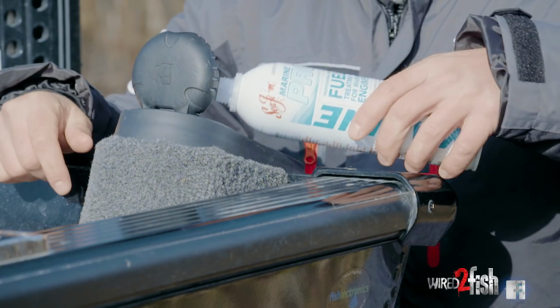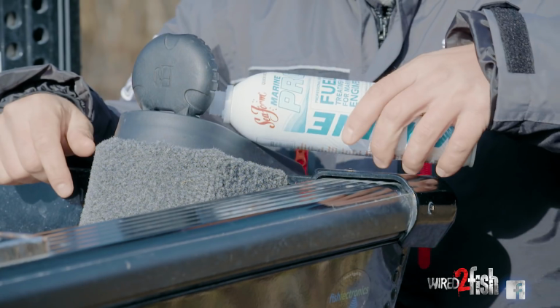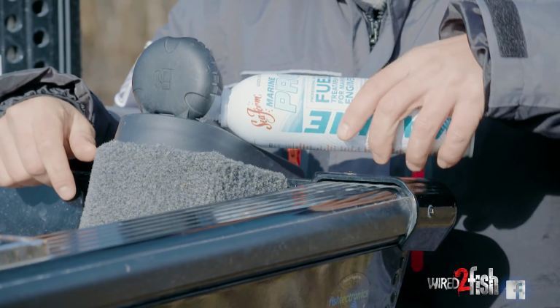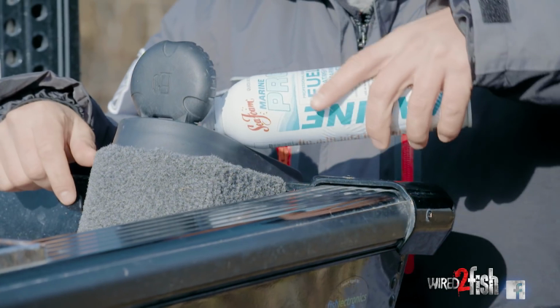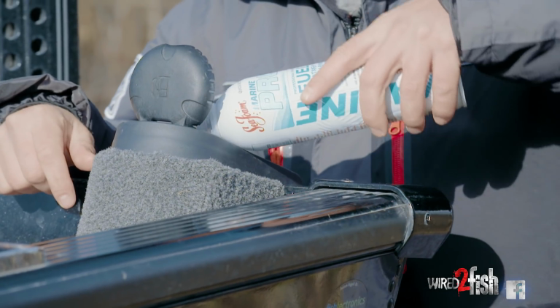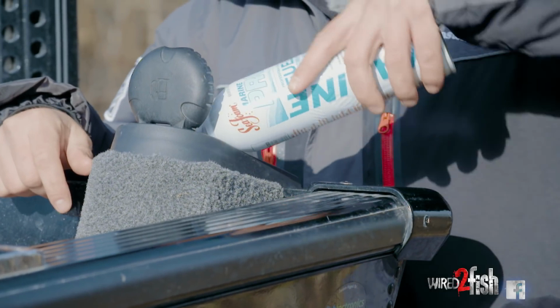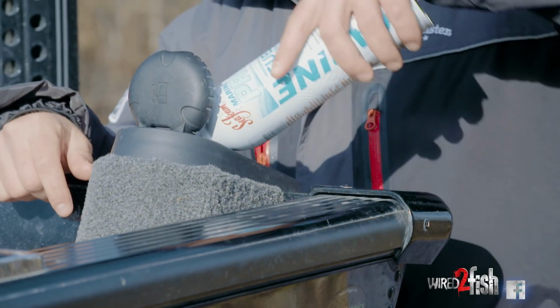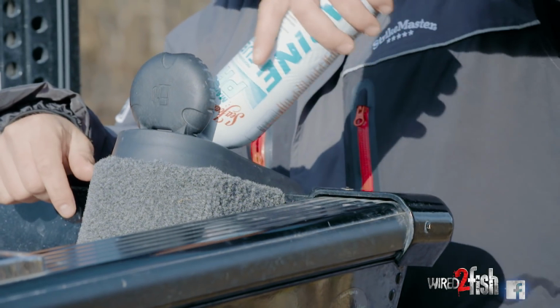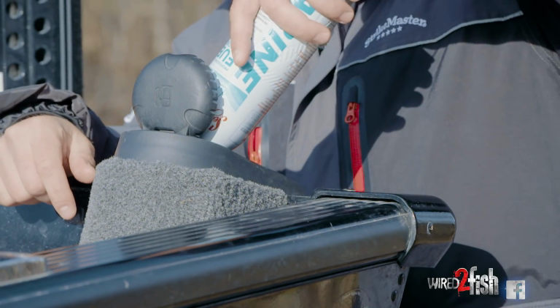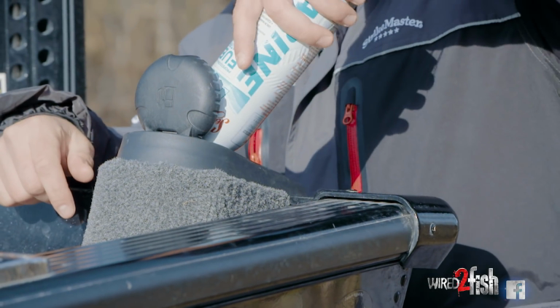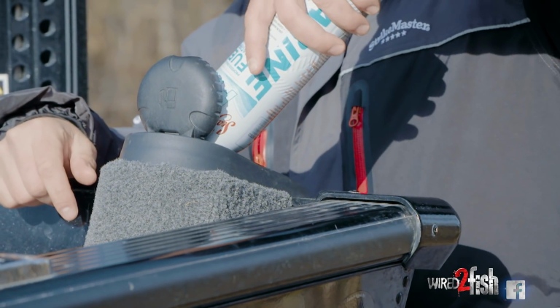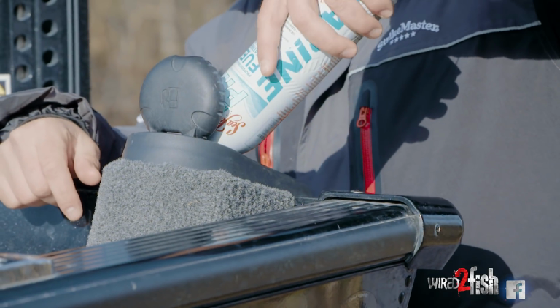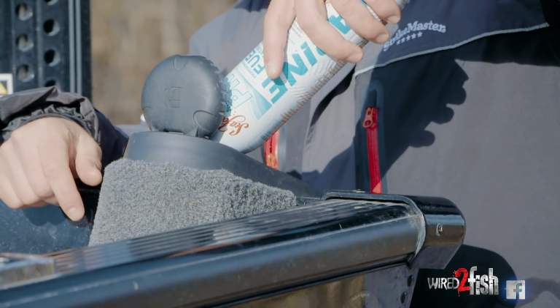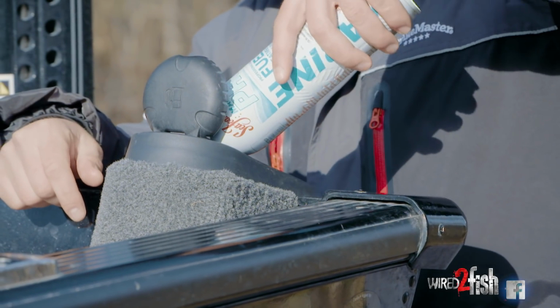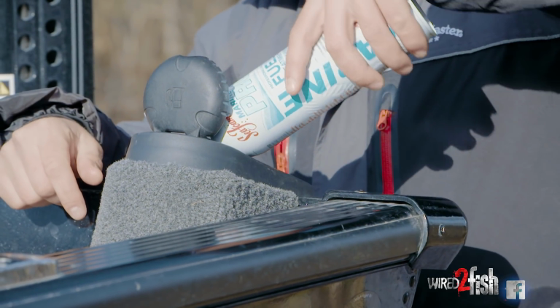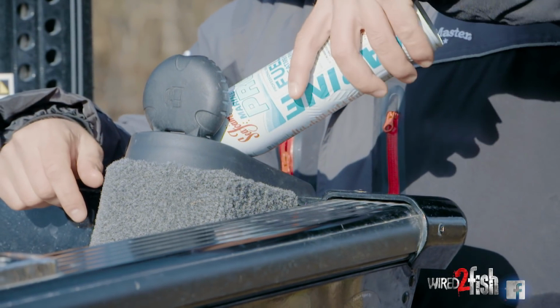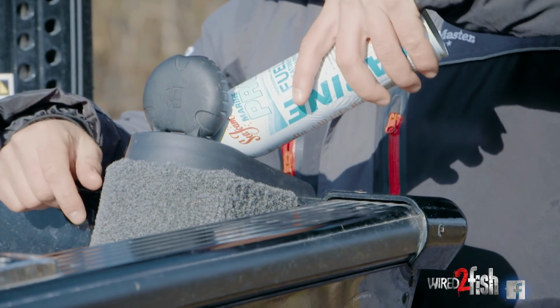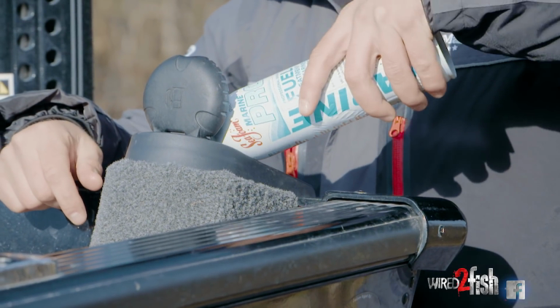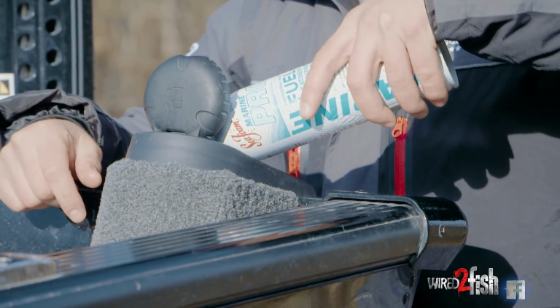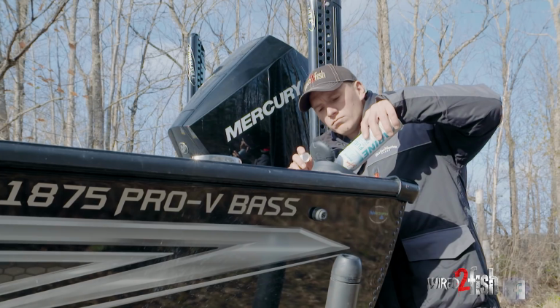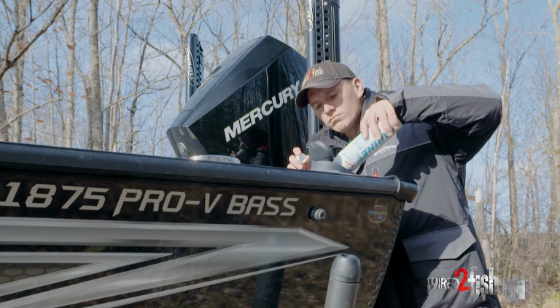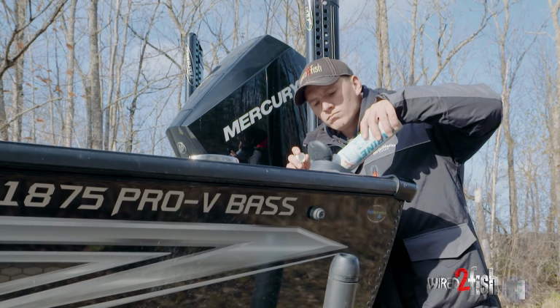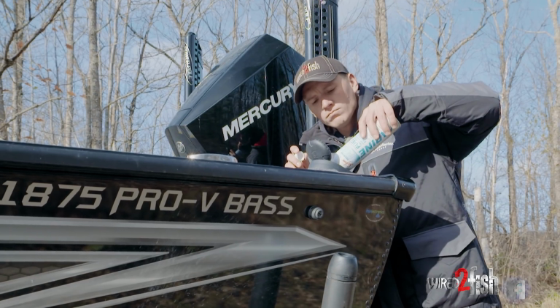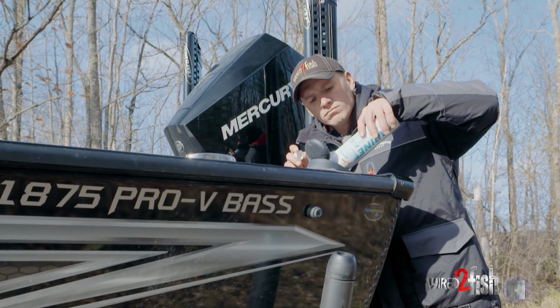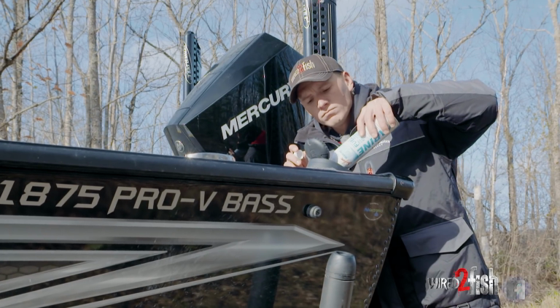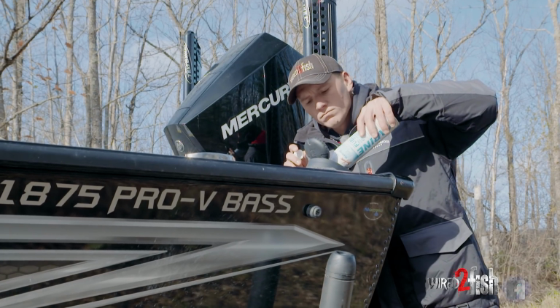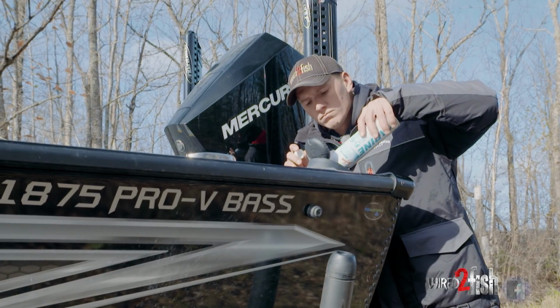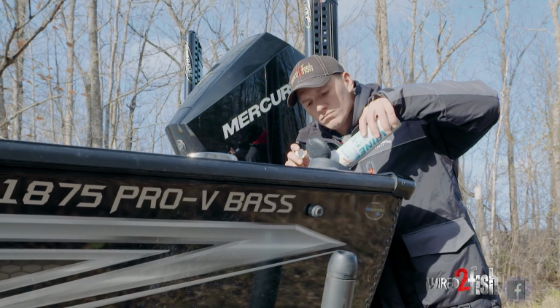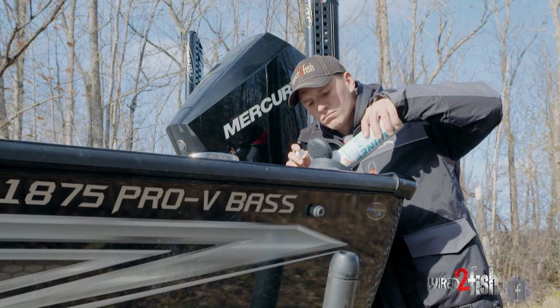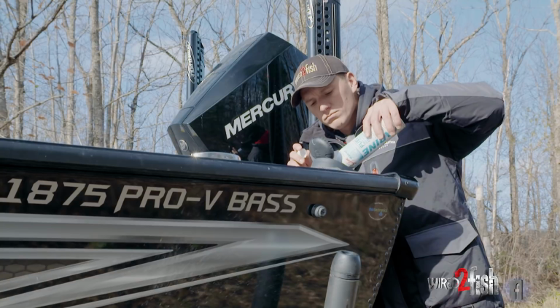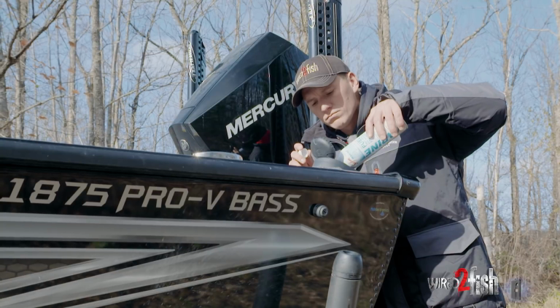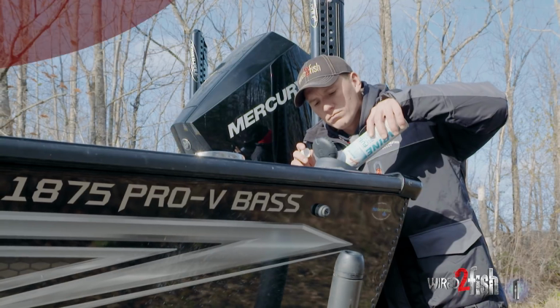We ran a bunch of Seafoam Marine Pro through here before we put this boat into storage. This is the easiest way to prevent corrosion within your cylinders.